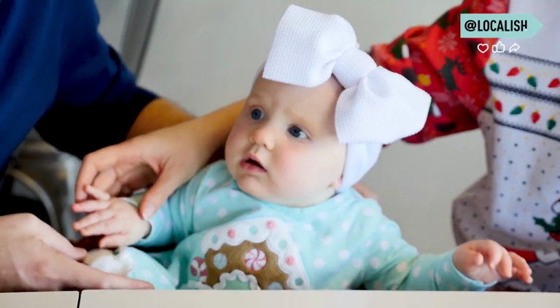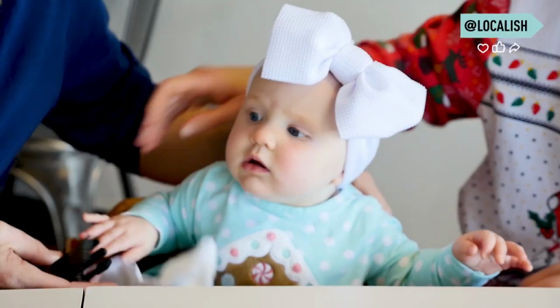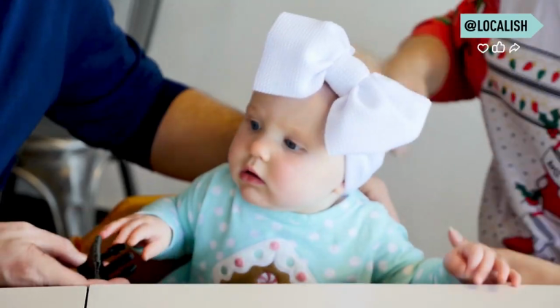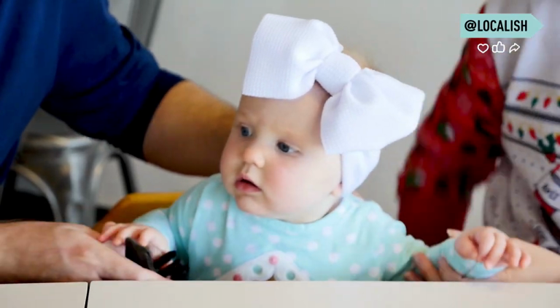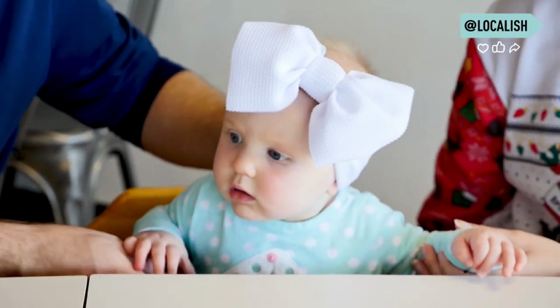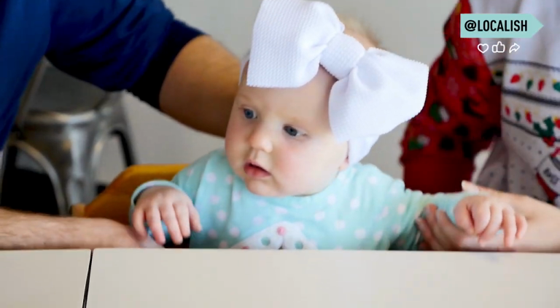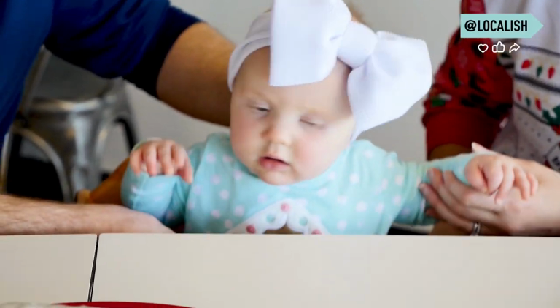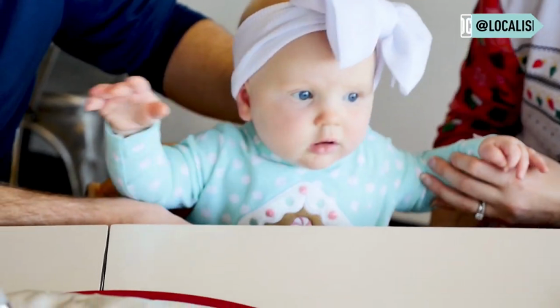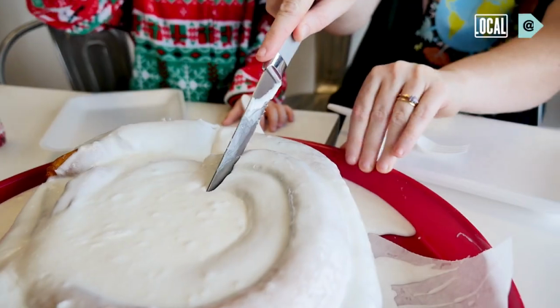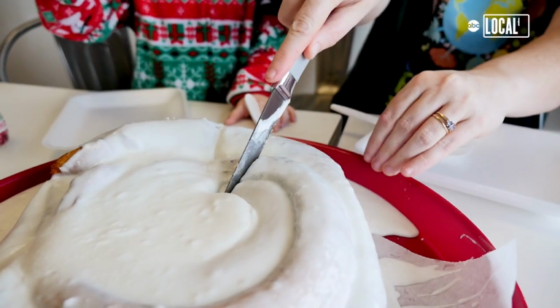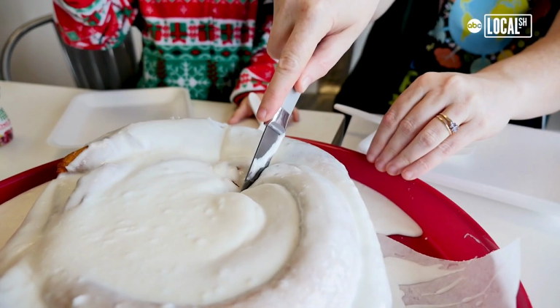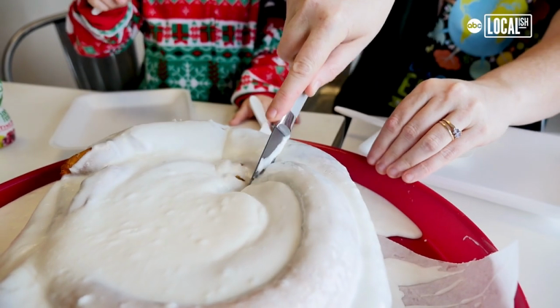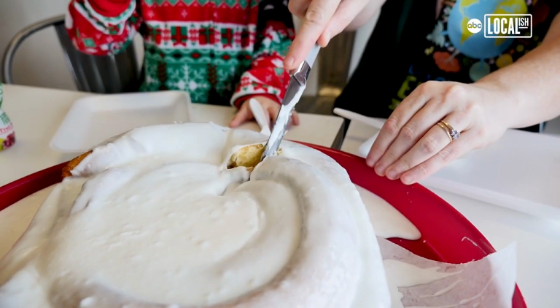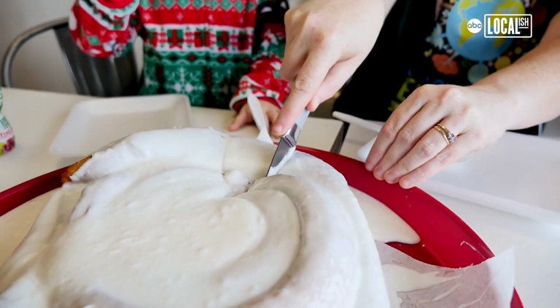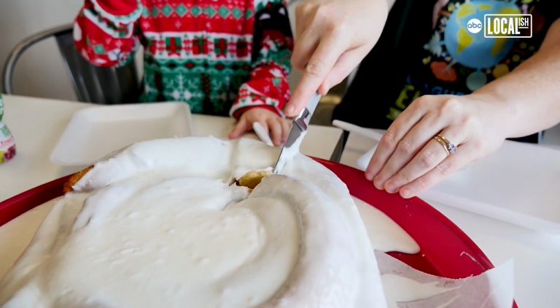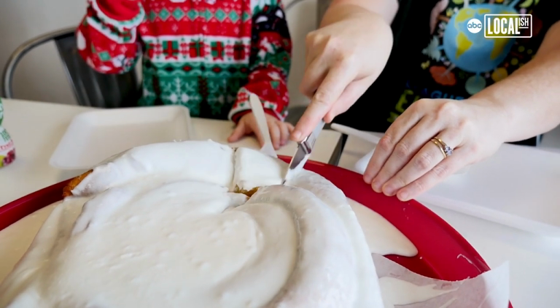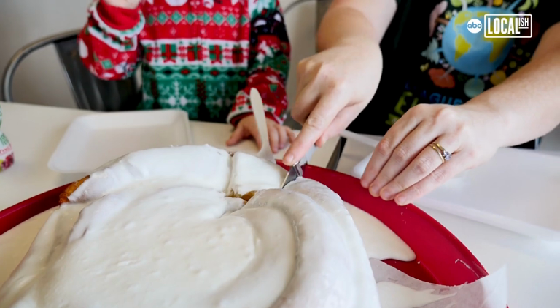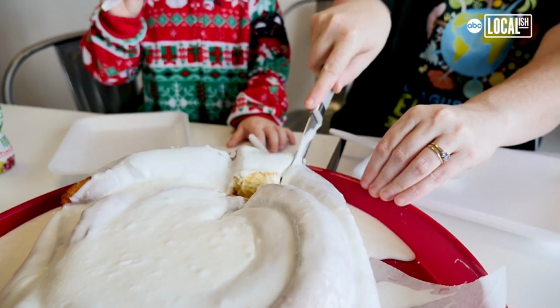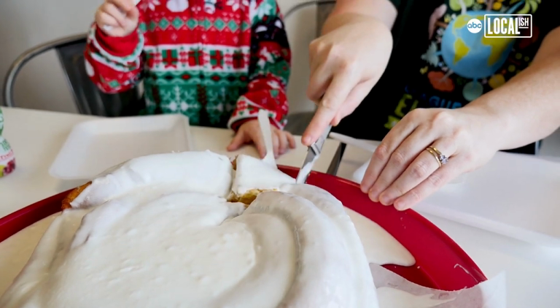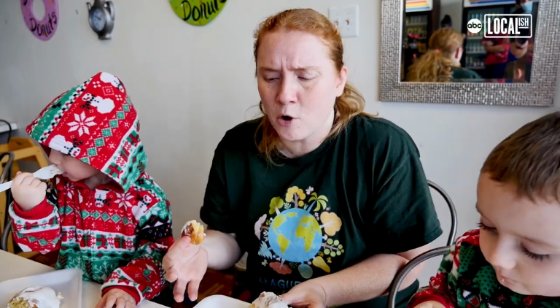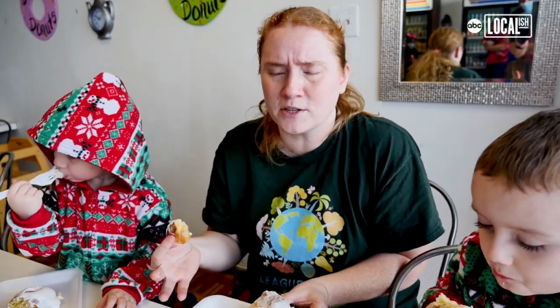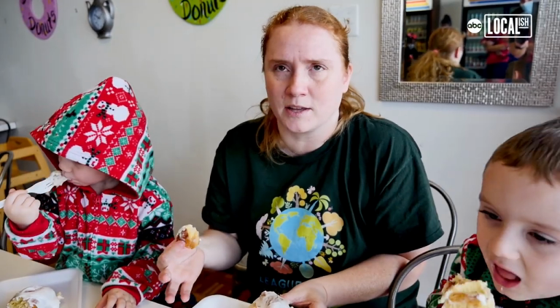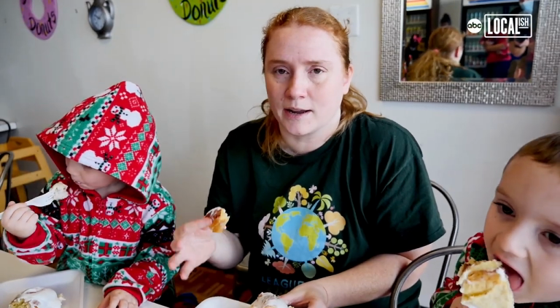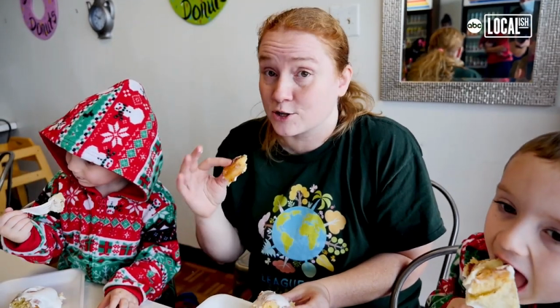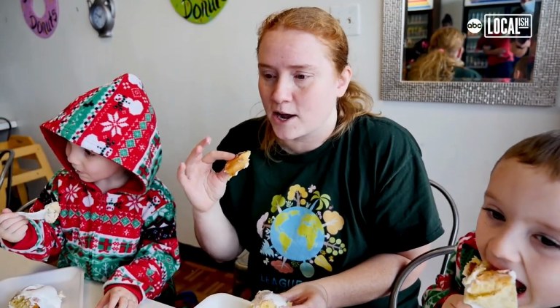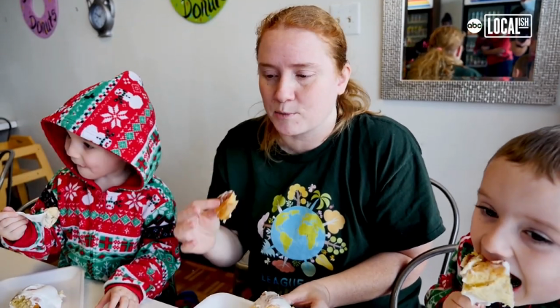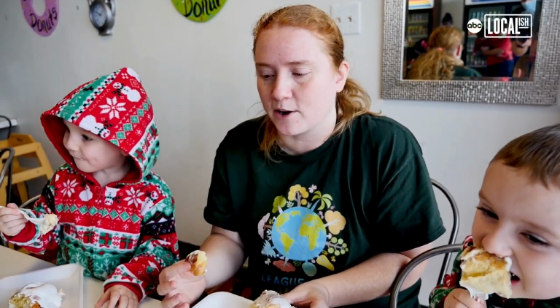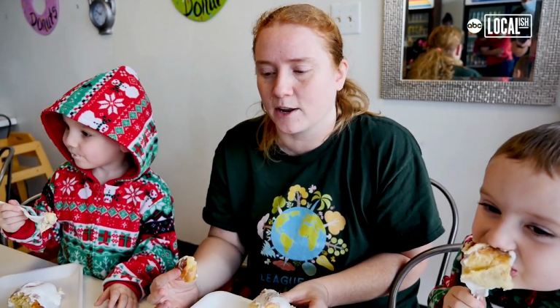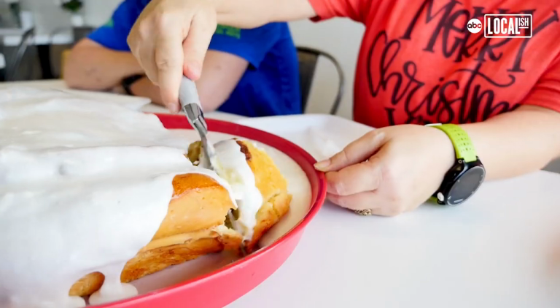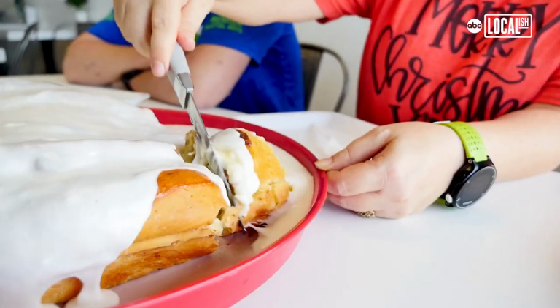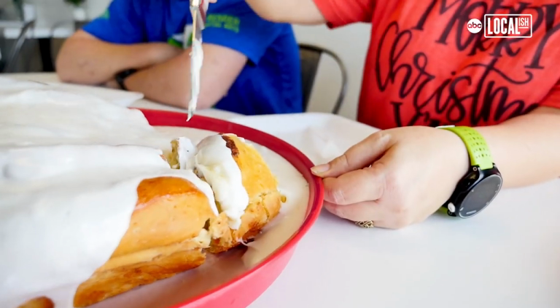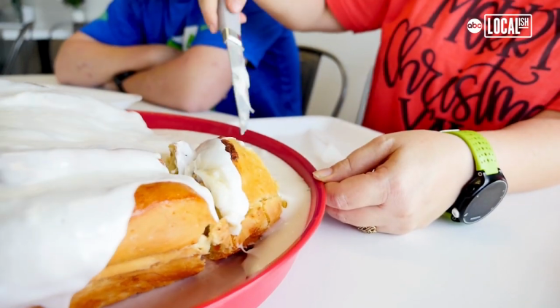That weighs more than you. The fact that there's so much icing means nobody's going to get a dry spot on it. Can you smell that?